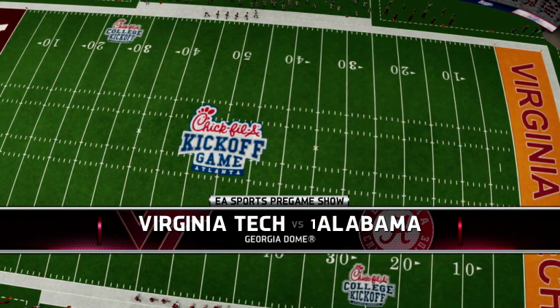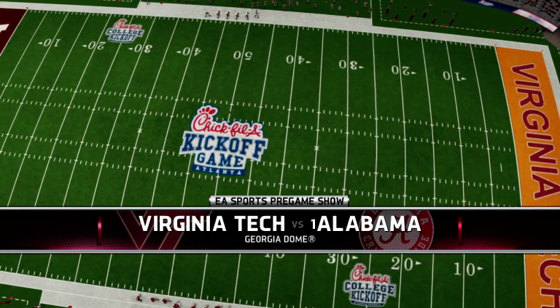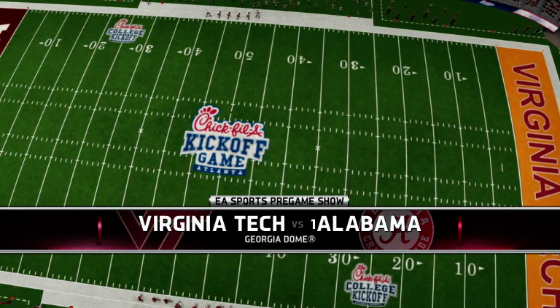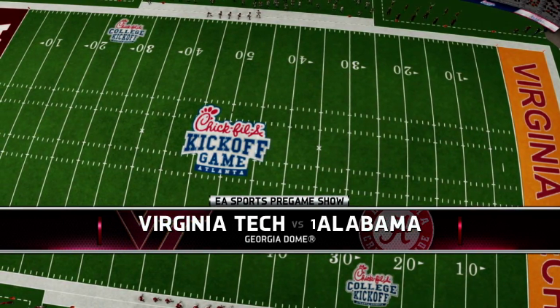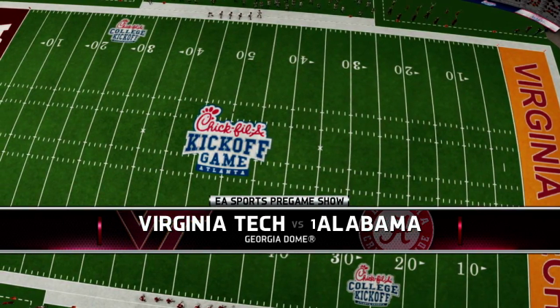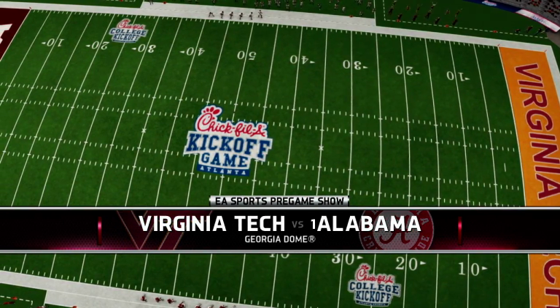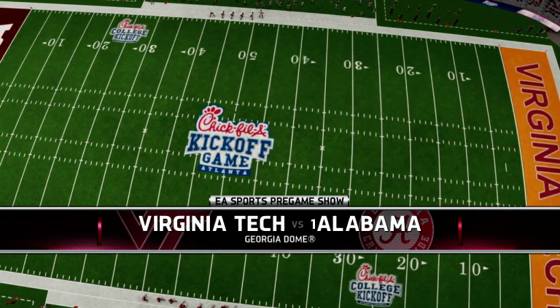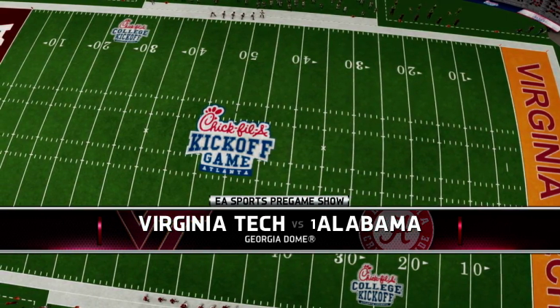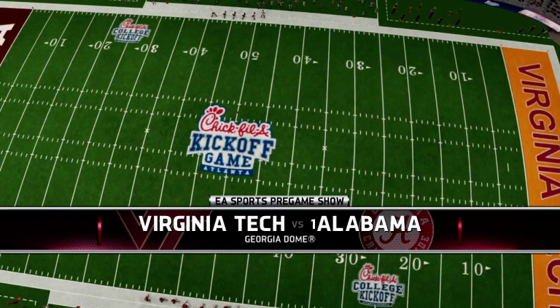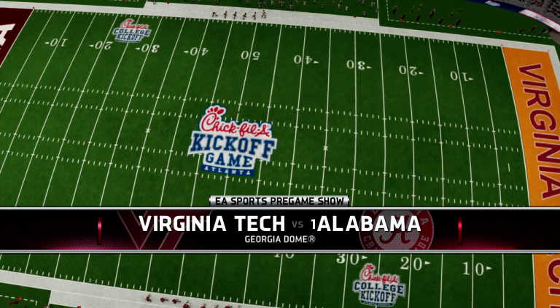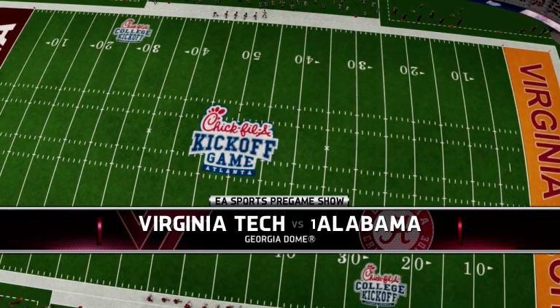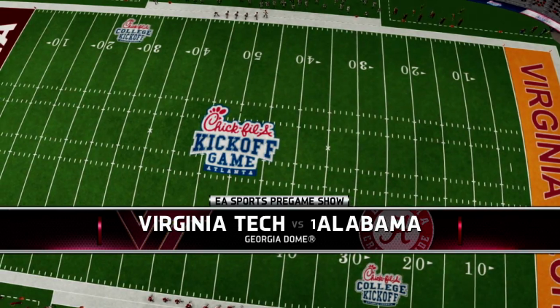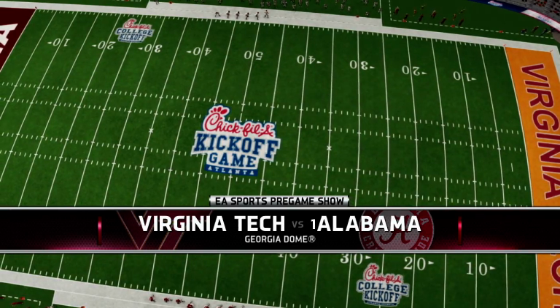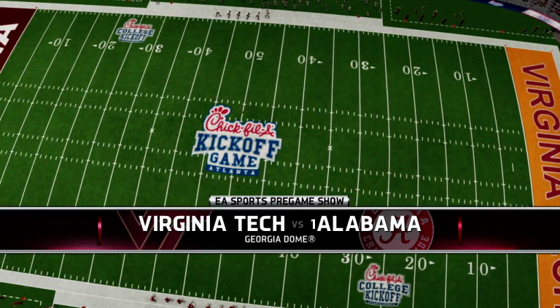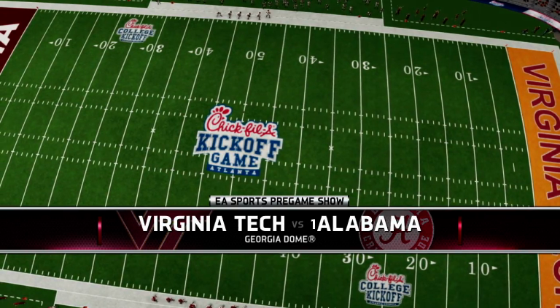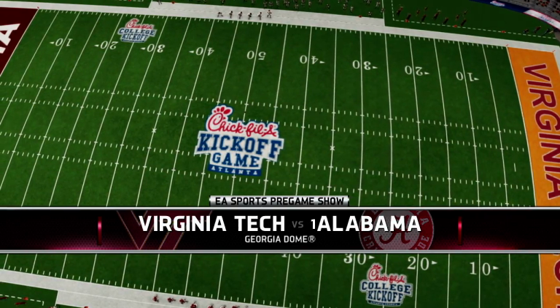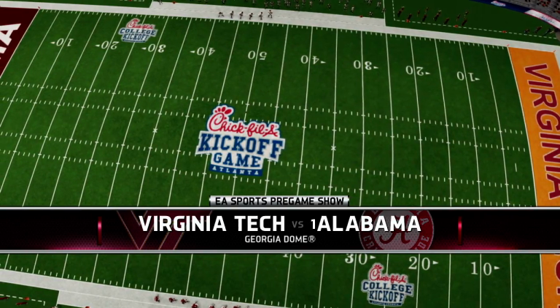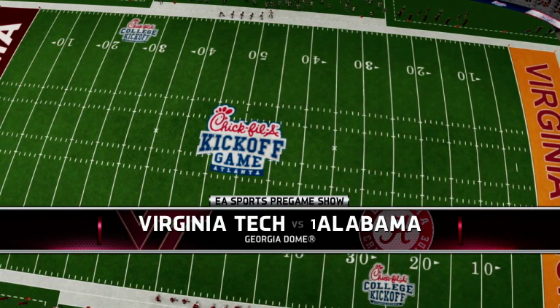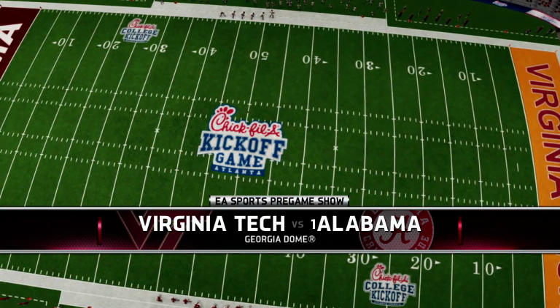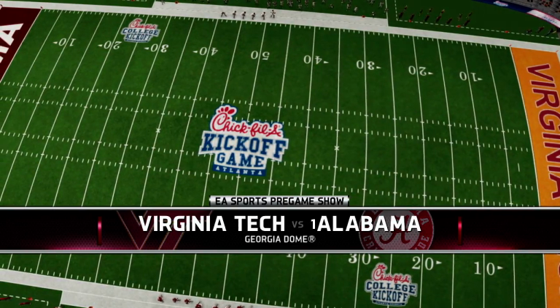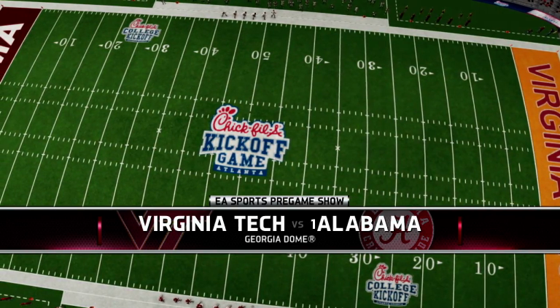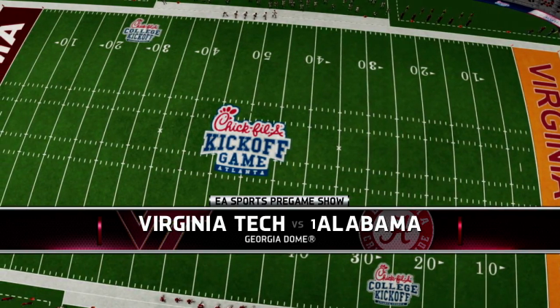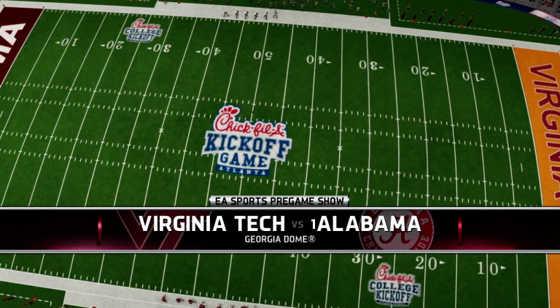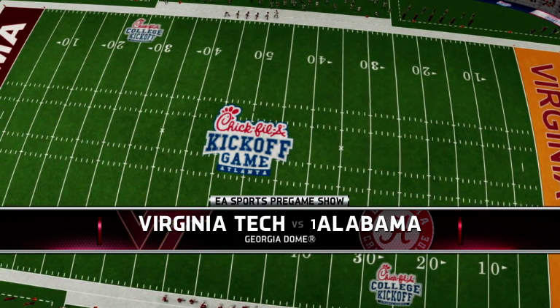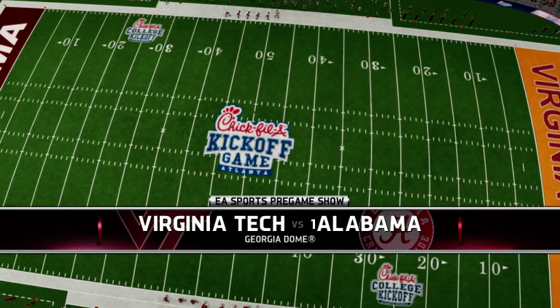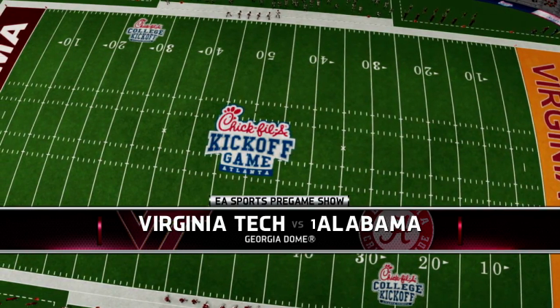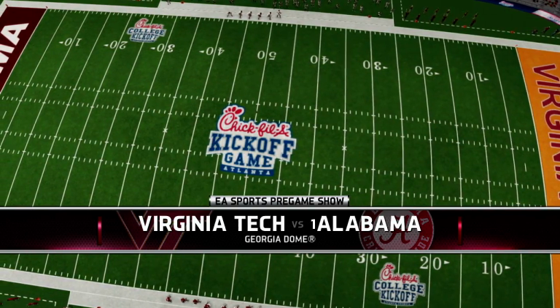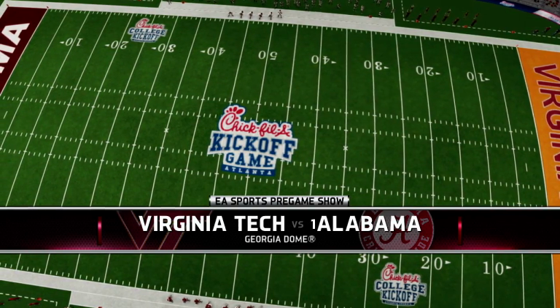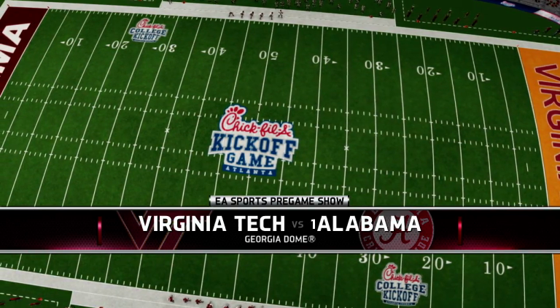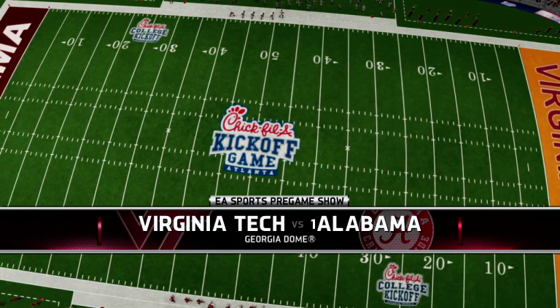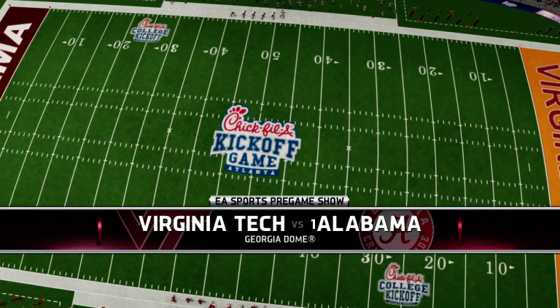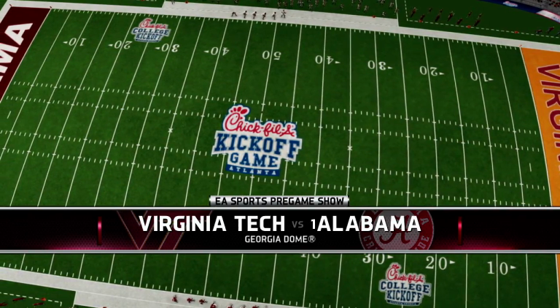And now we bring you the coin toss, presented by D-Star — innovation that excites.